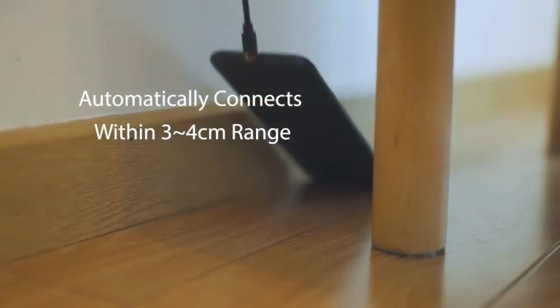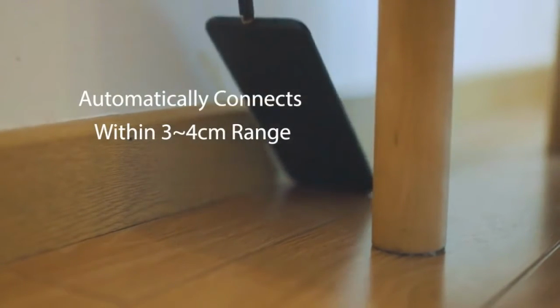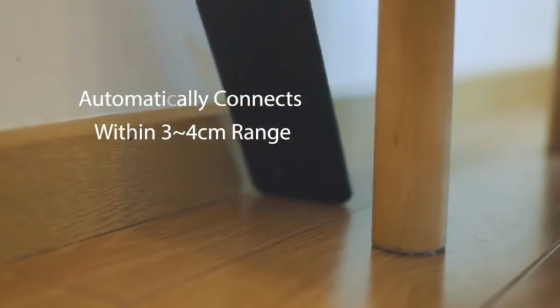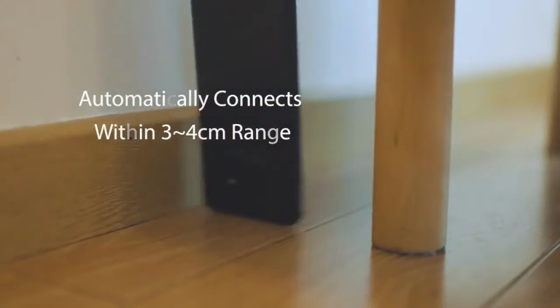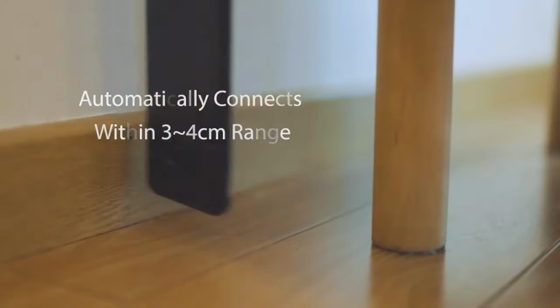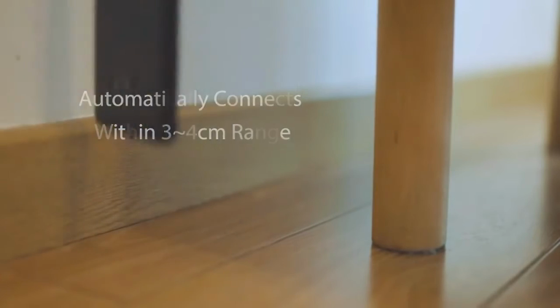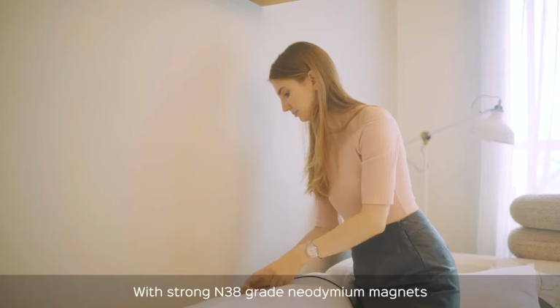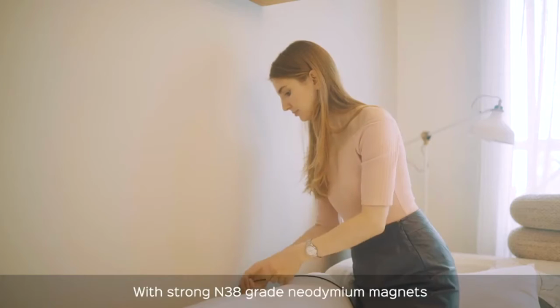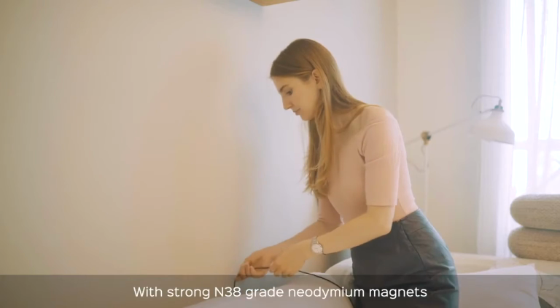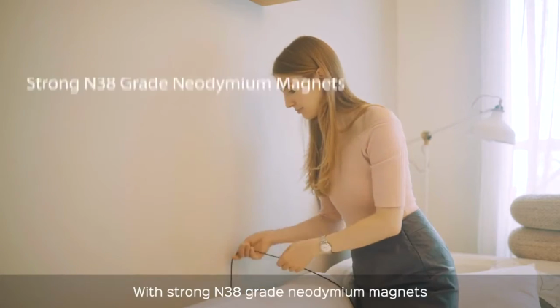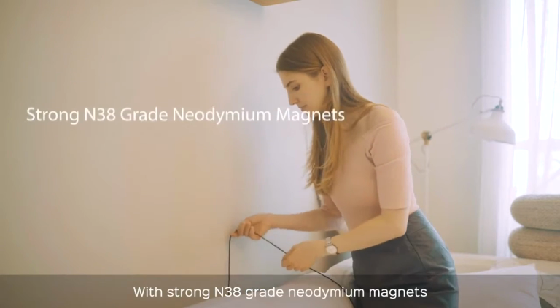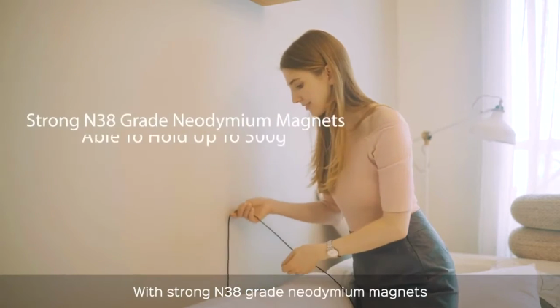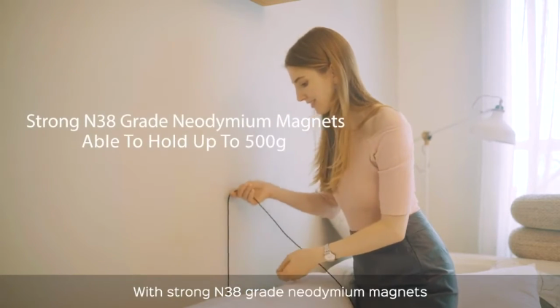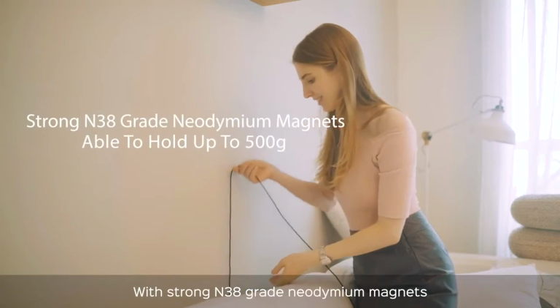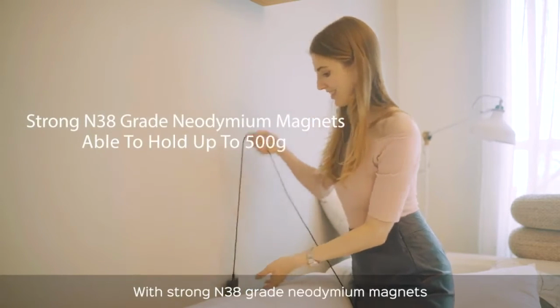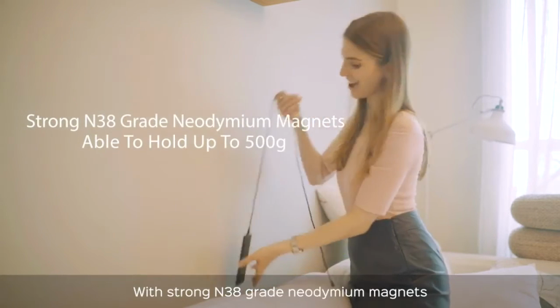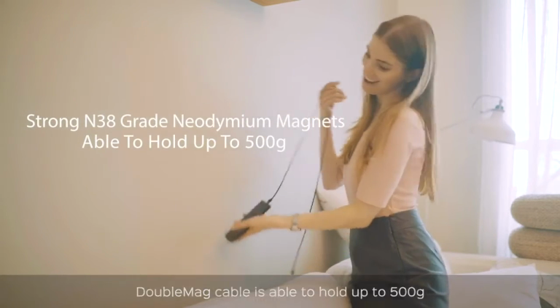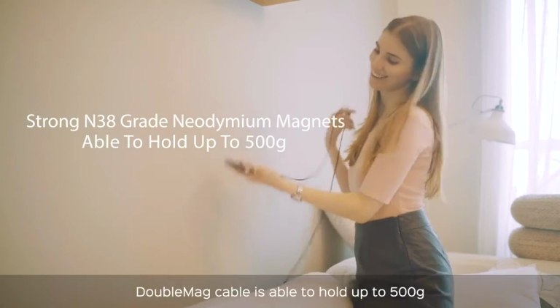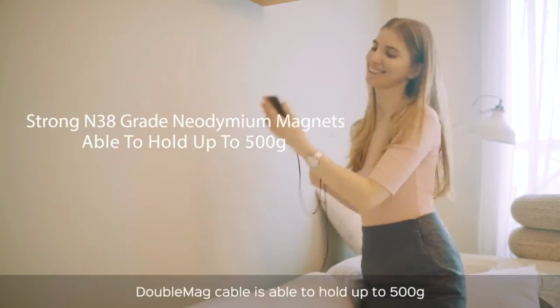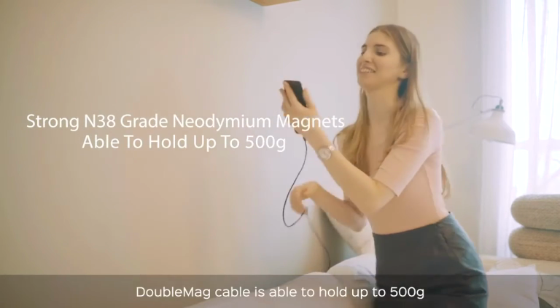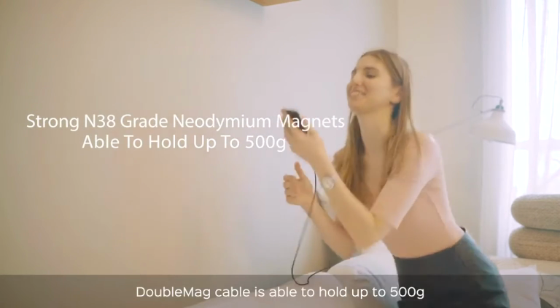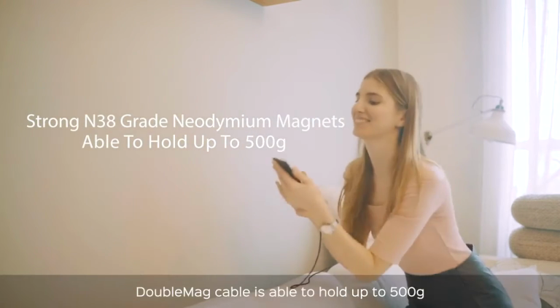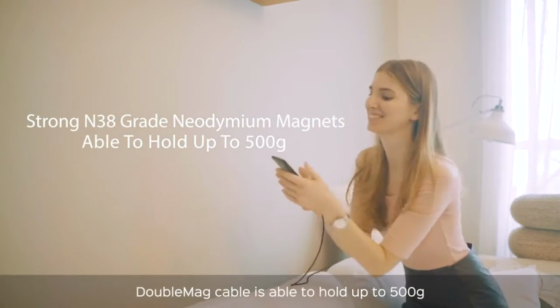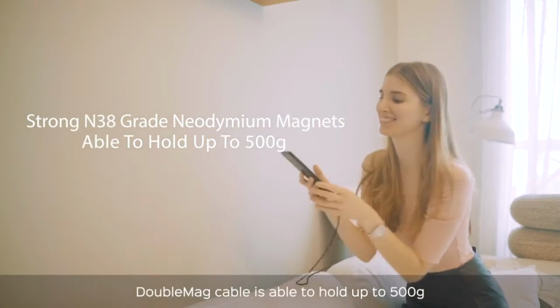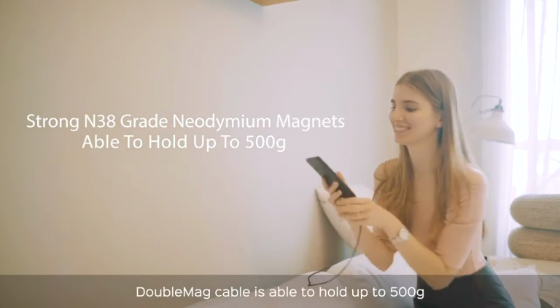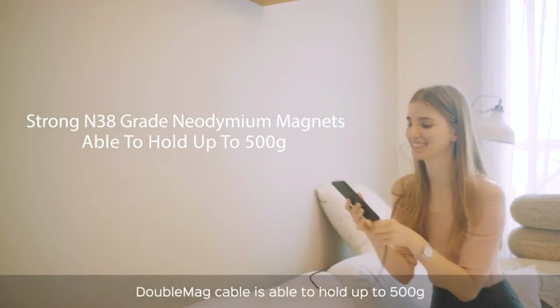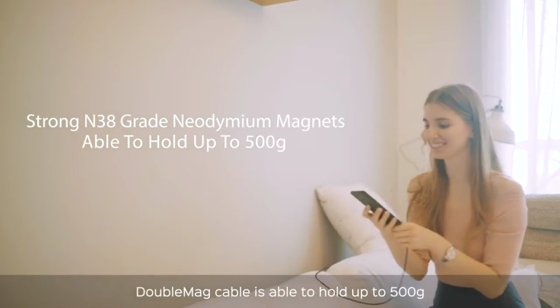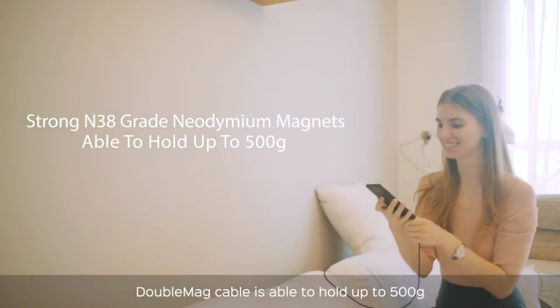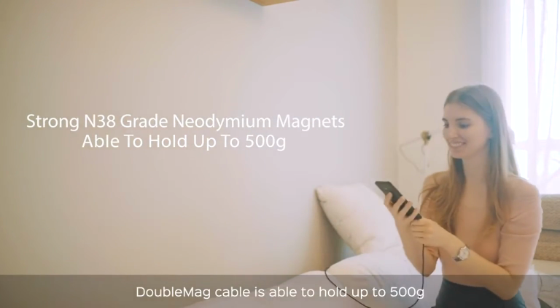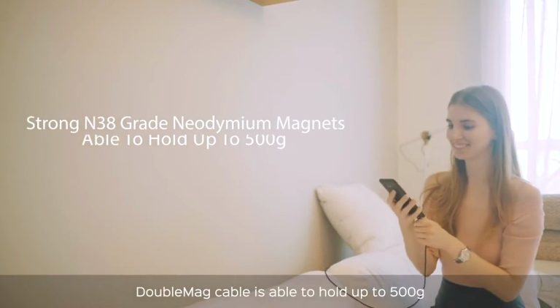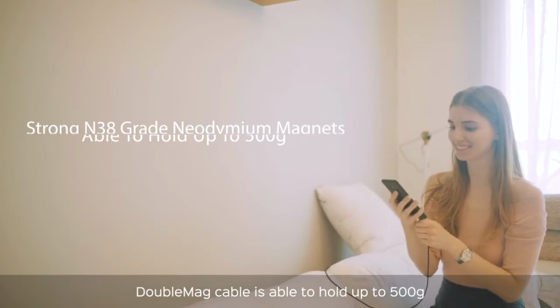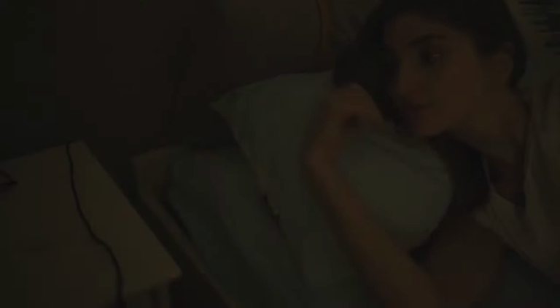With strong N38 grade Neodymium magnets, Double Mag Cable is able to hold up to 500 Gs.